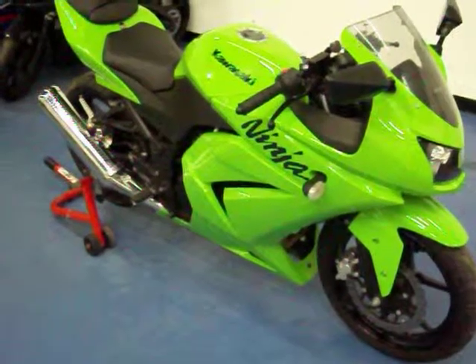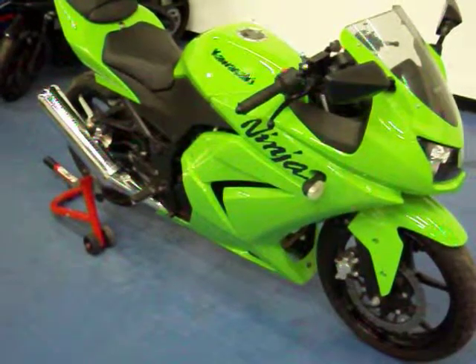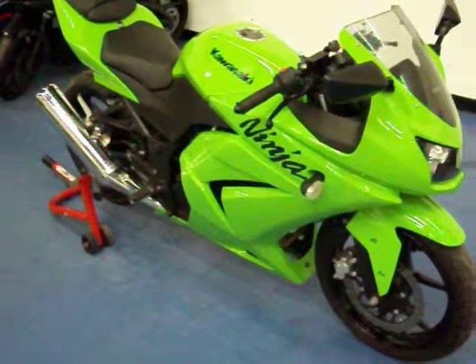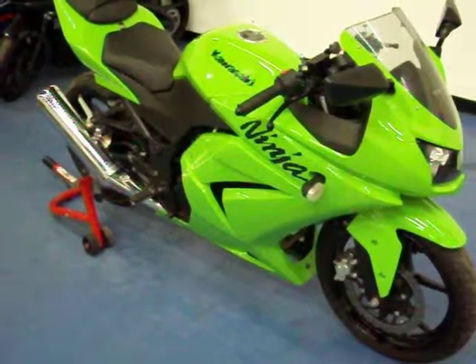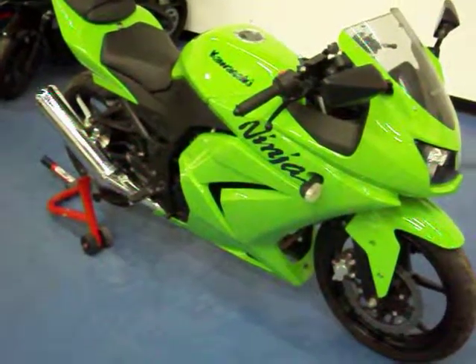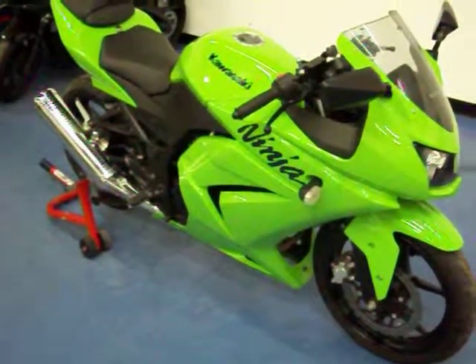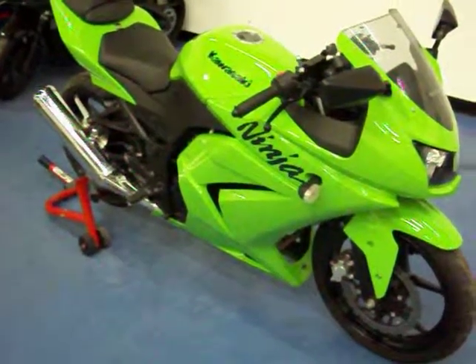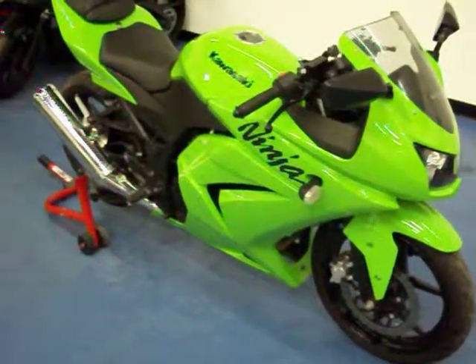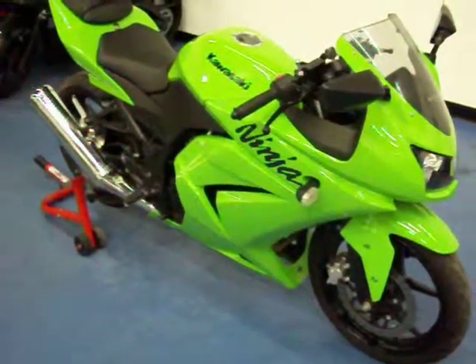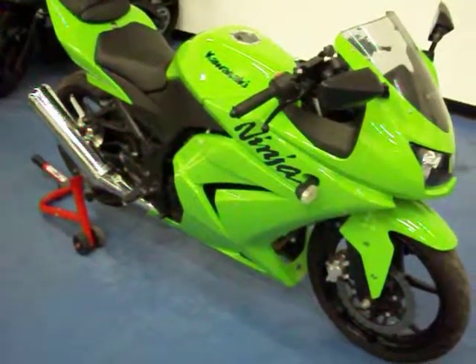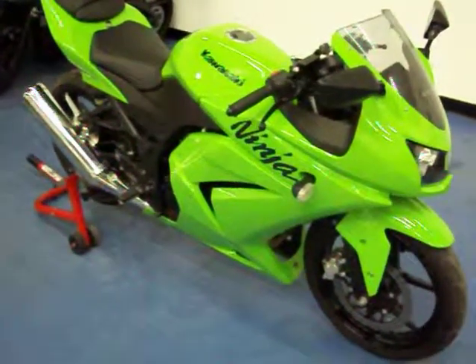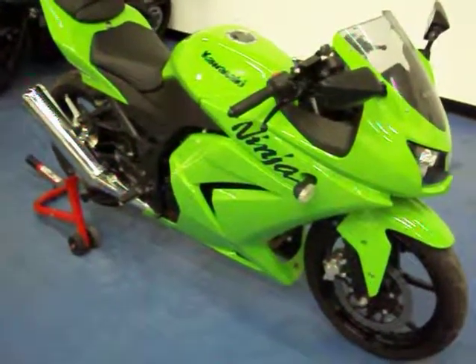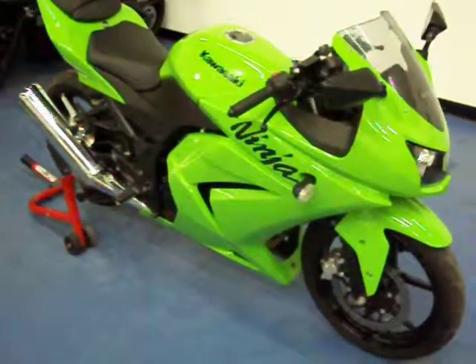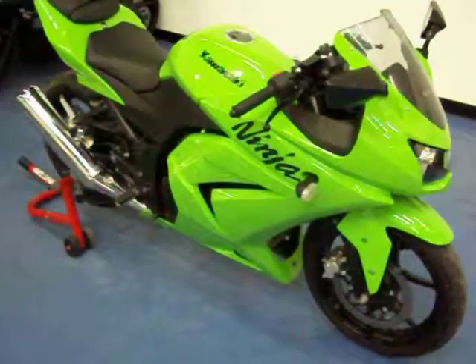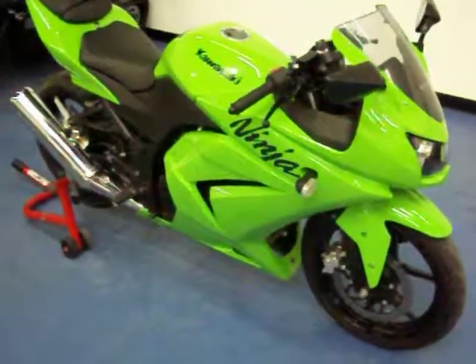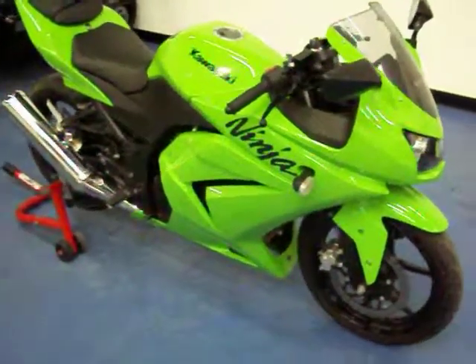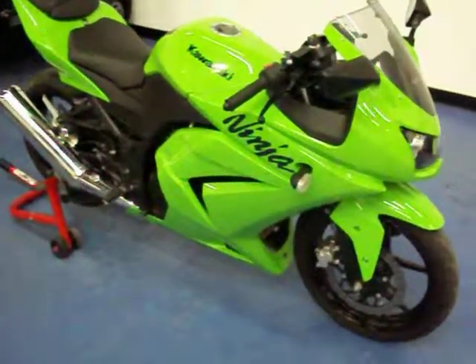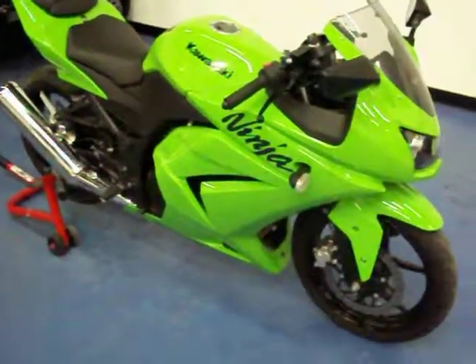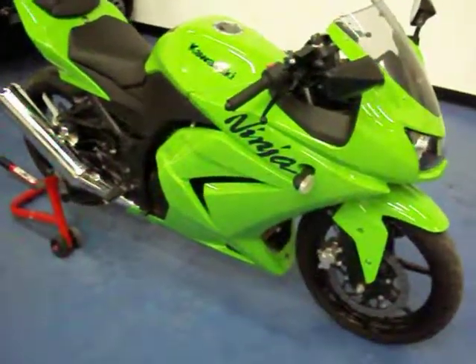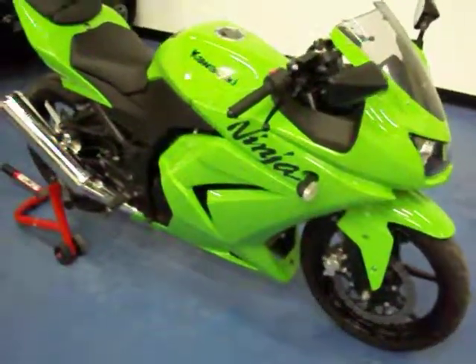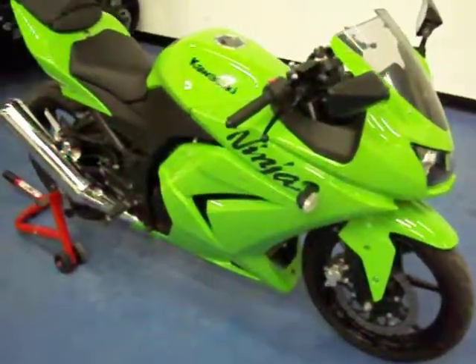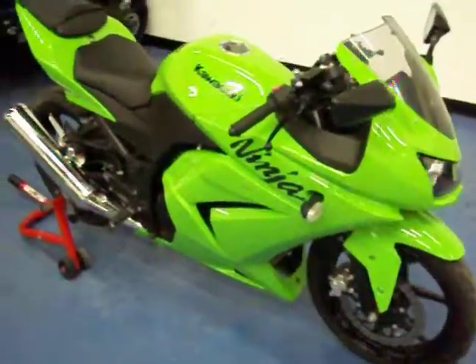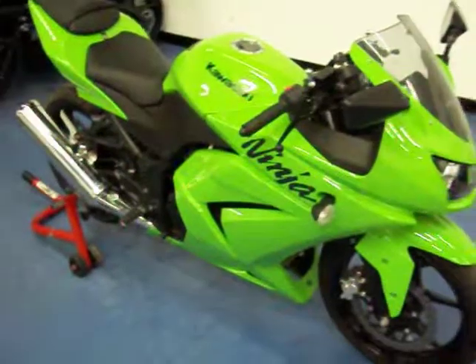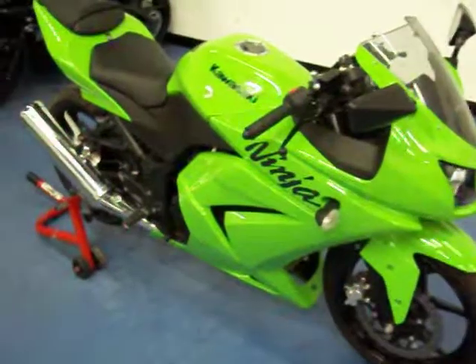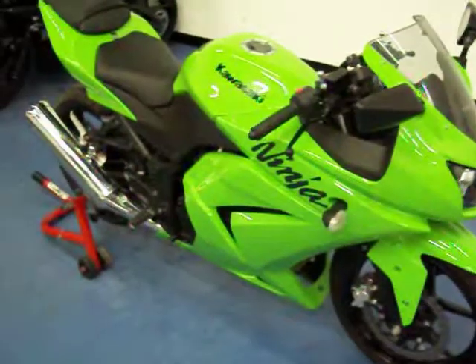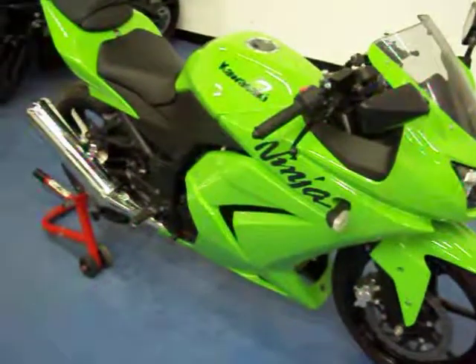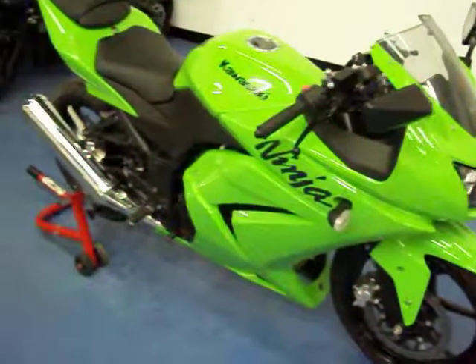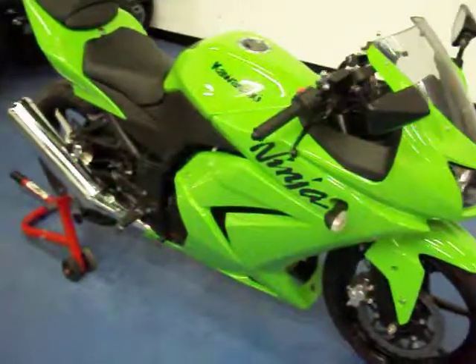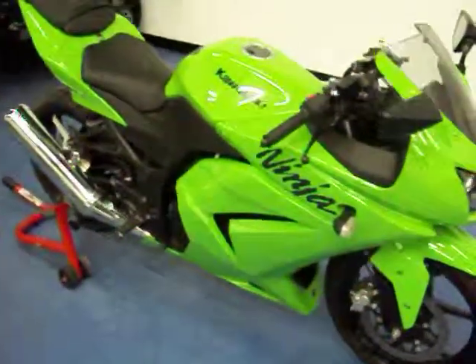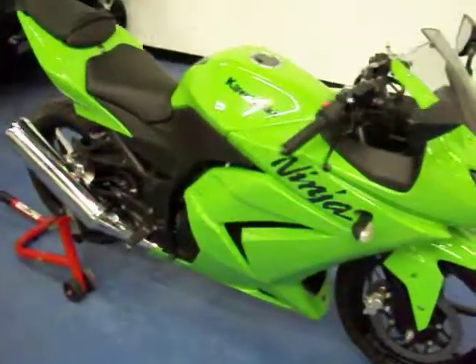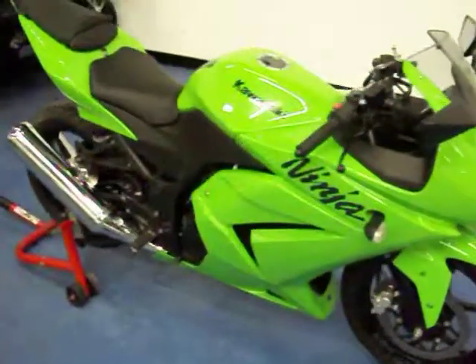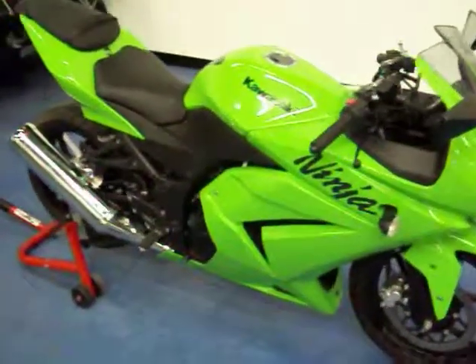Welcome to simplysportbikes.com. Here we have a 2008 Kawasaki Ninja 250R.